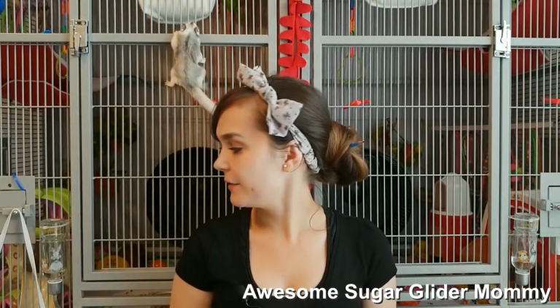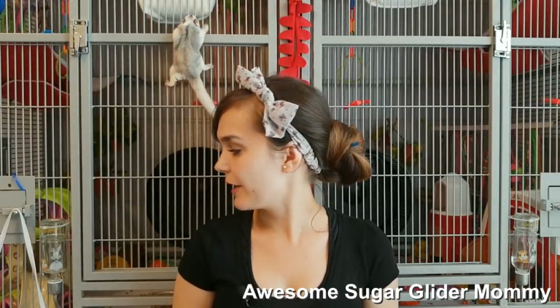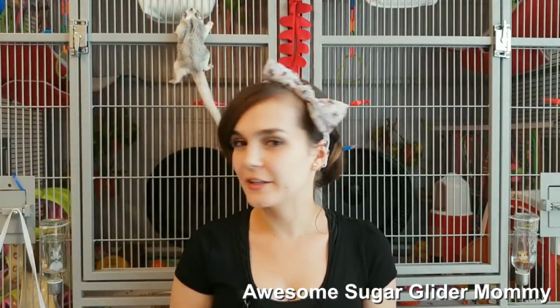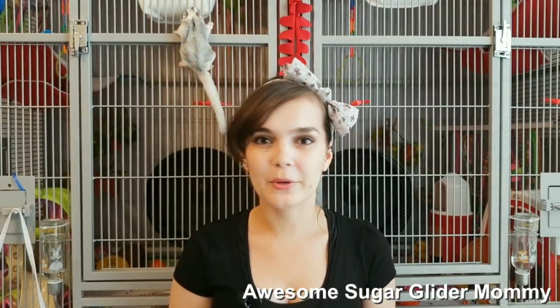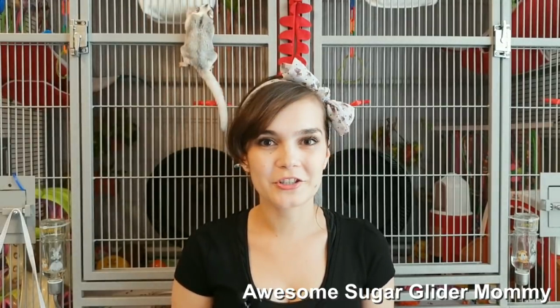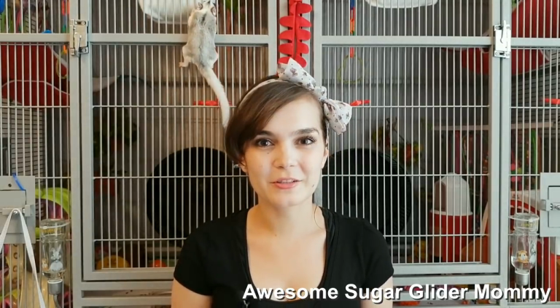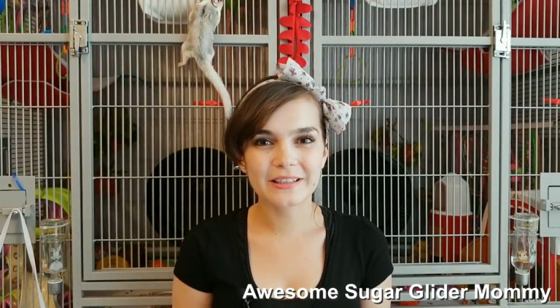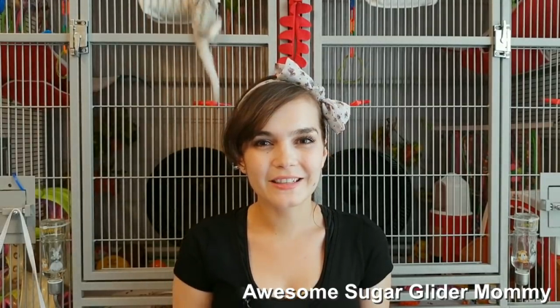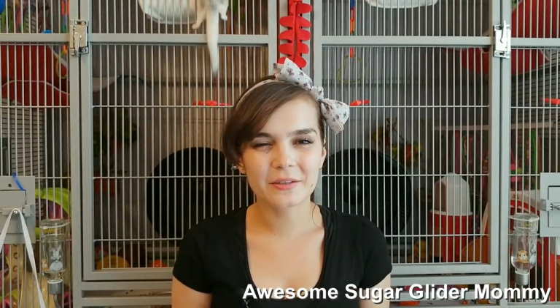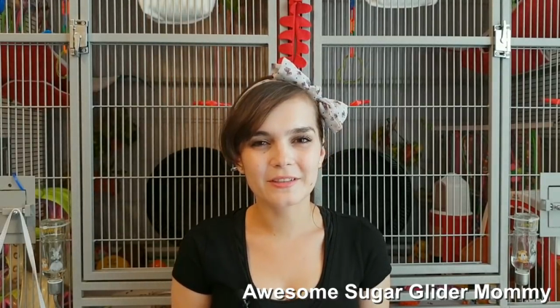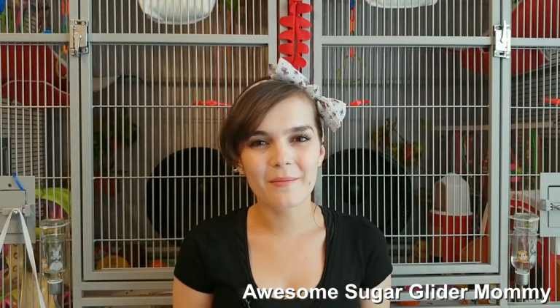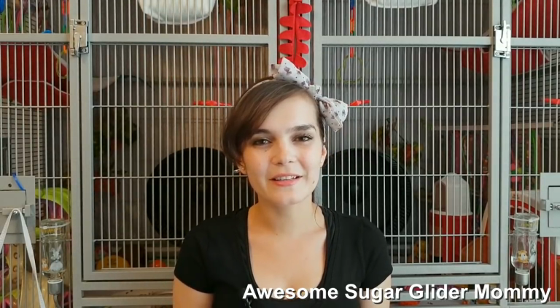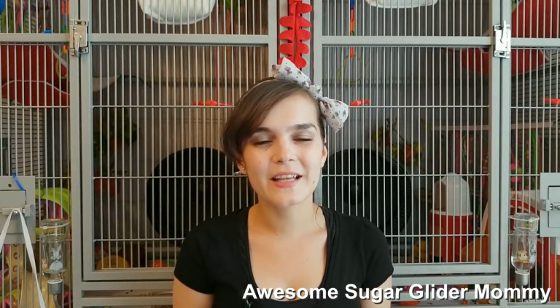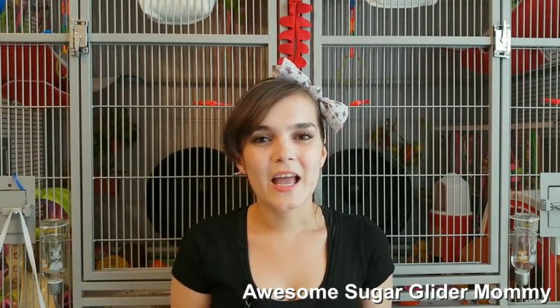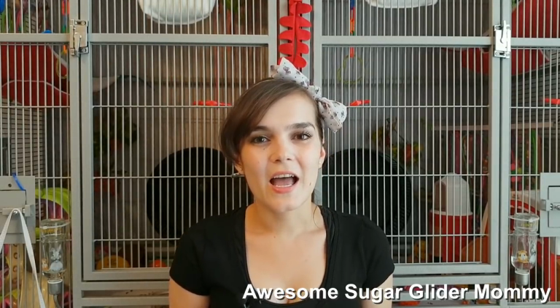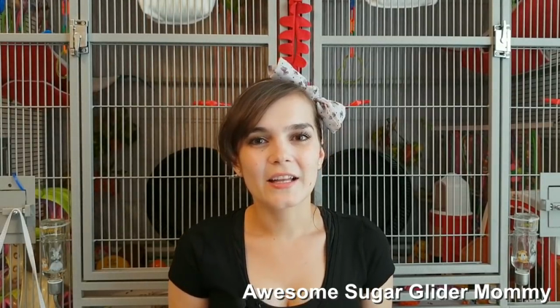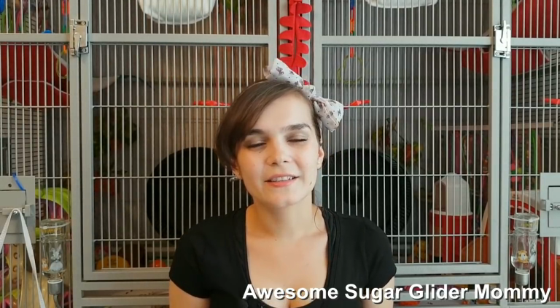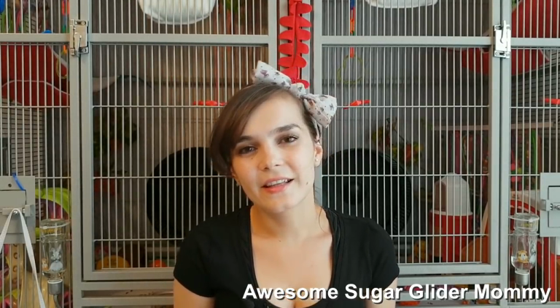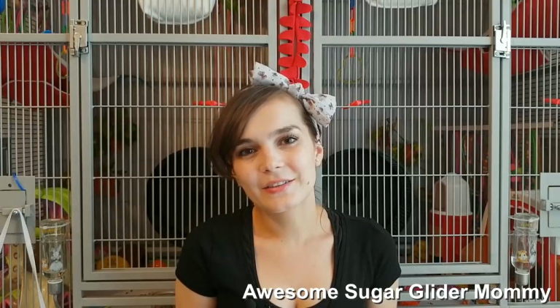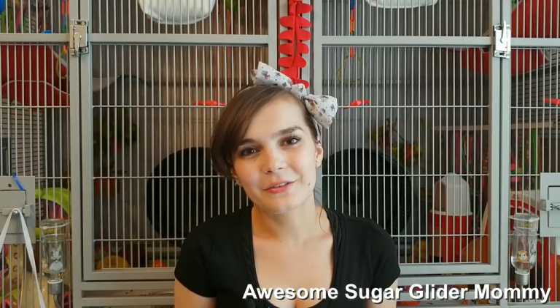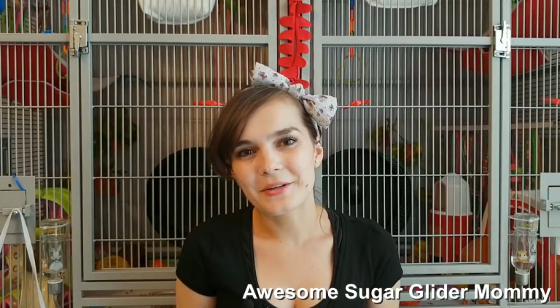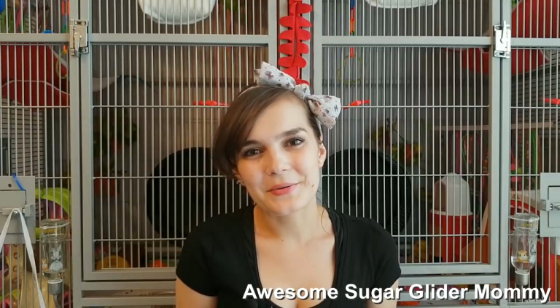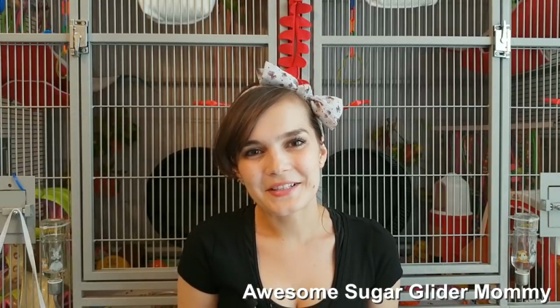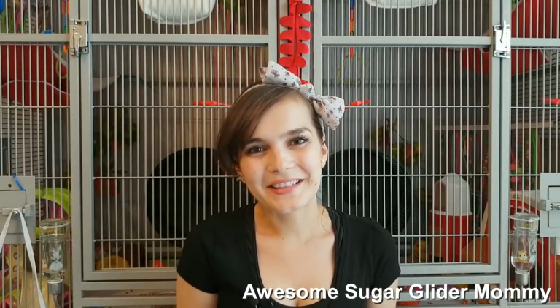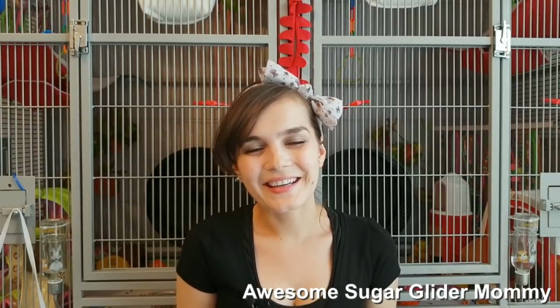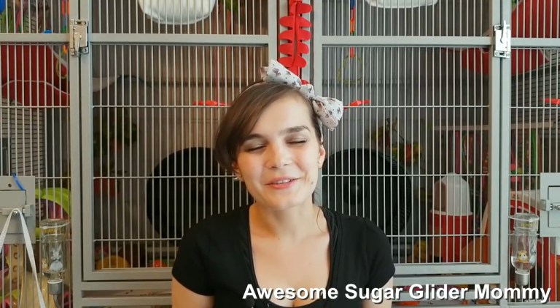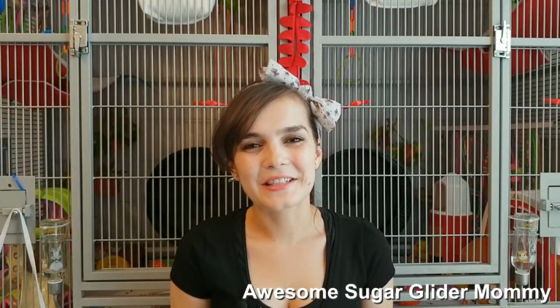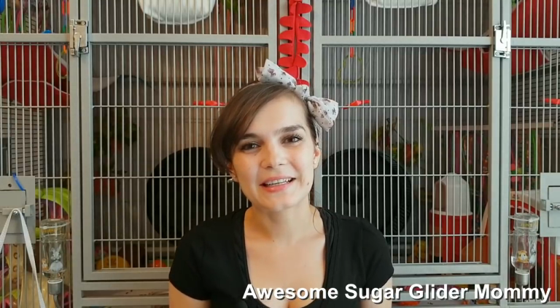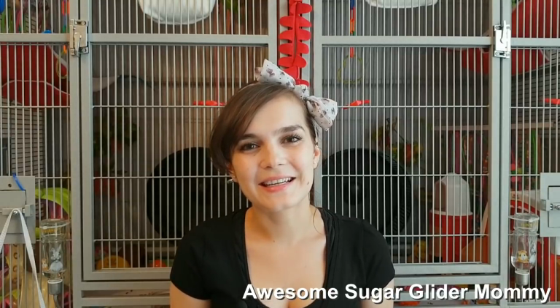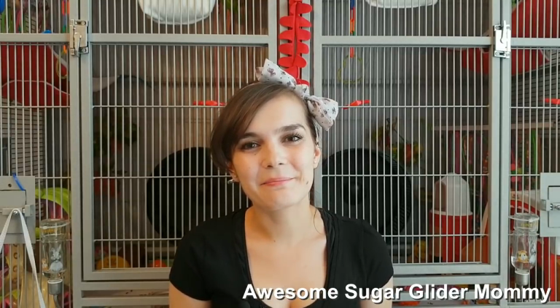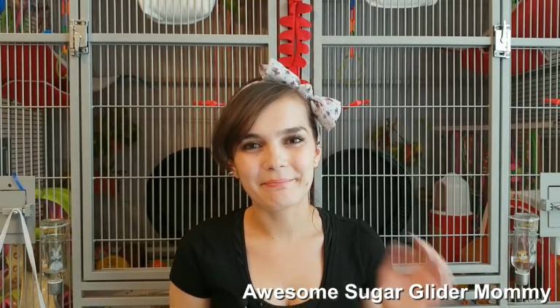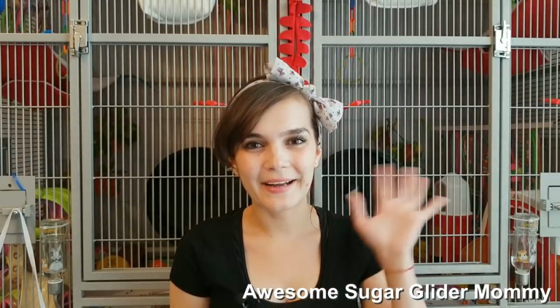If you have any questions, please leave them in the comments. Thank you so very much for watching again — I will see you next time. Bye.